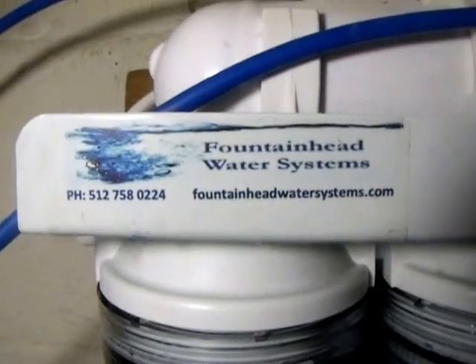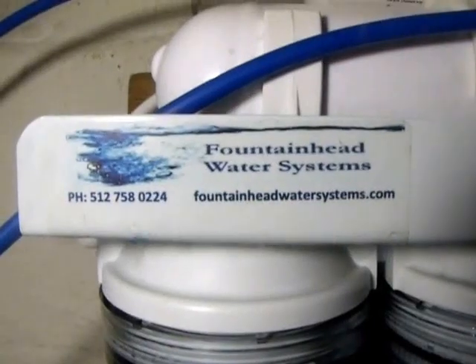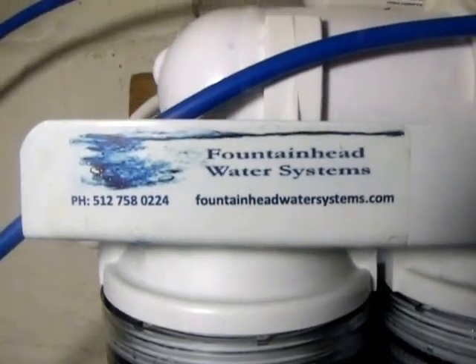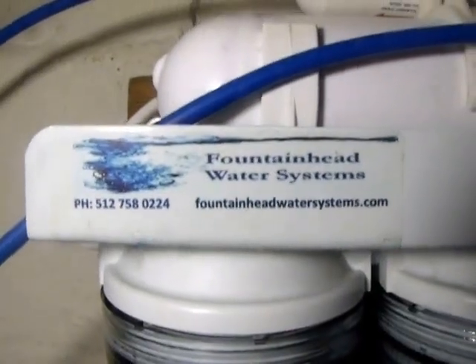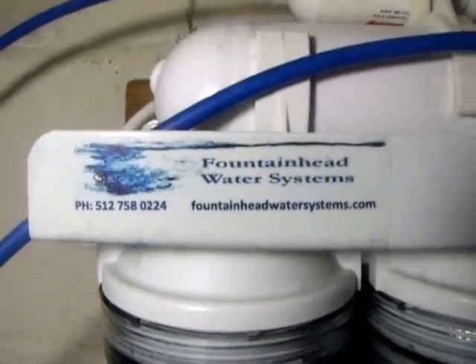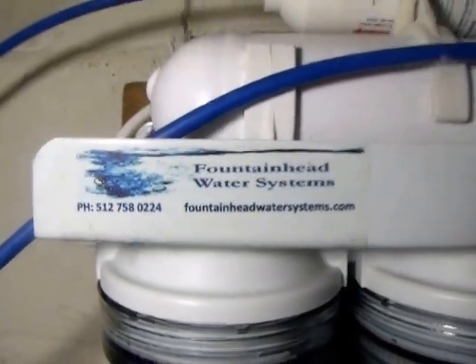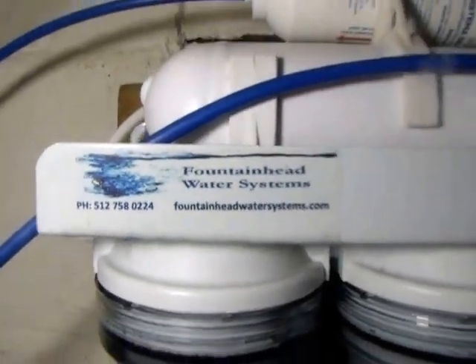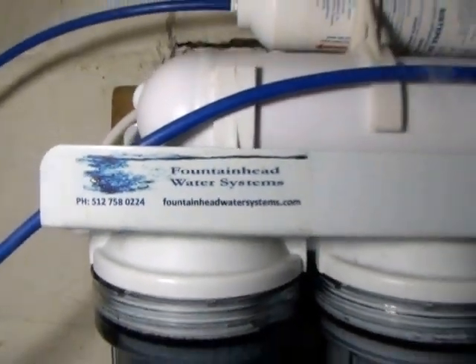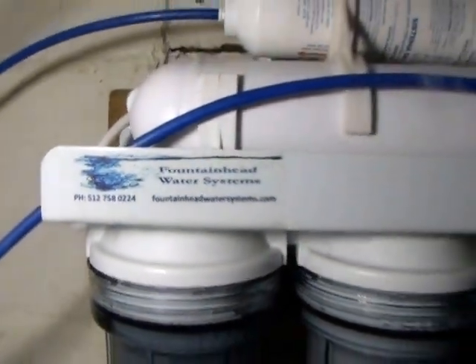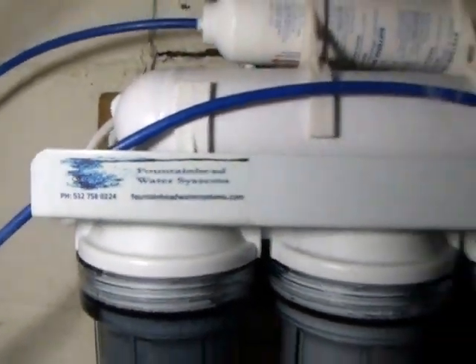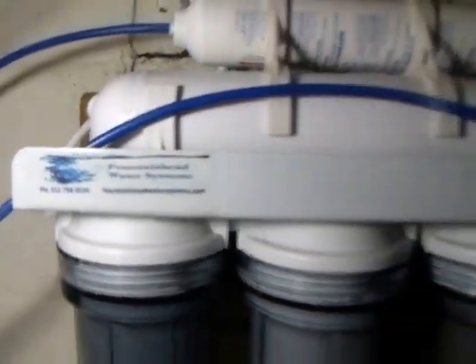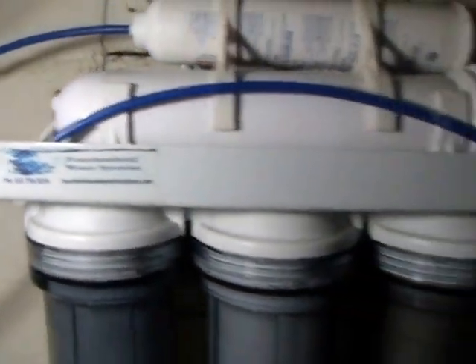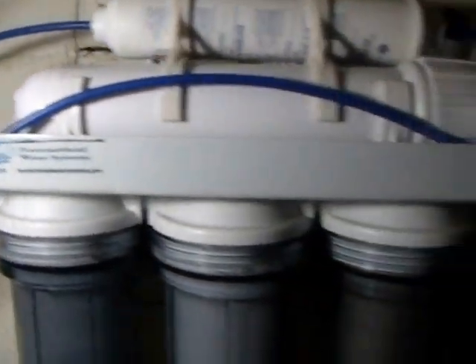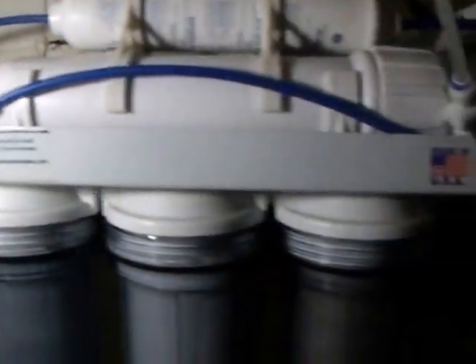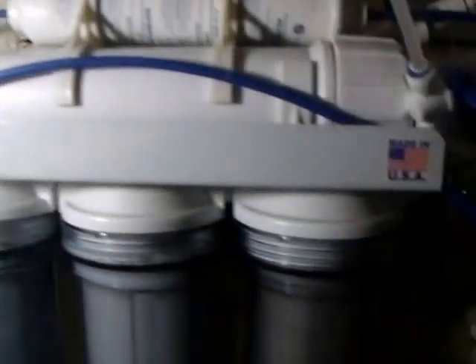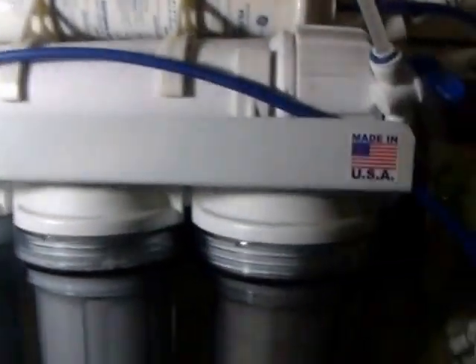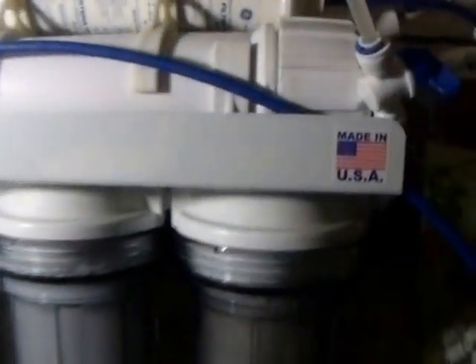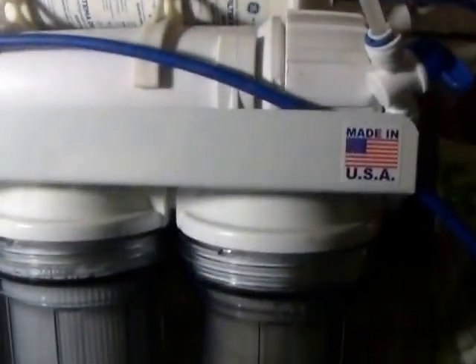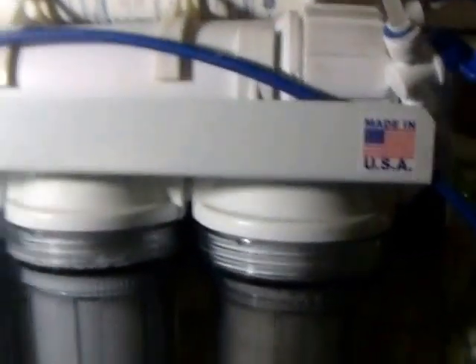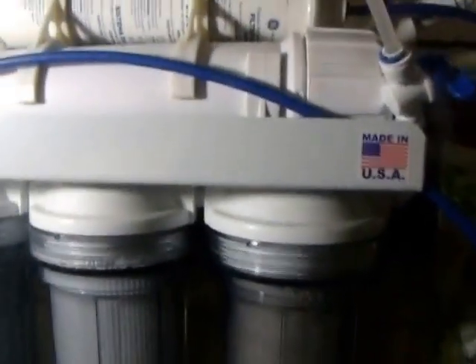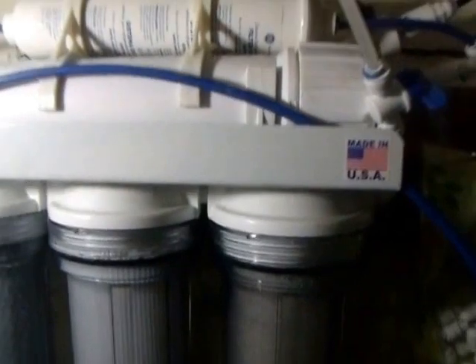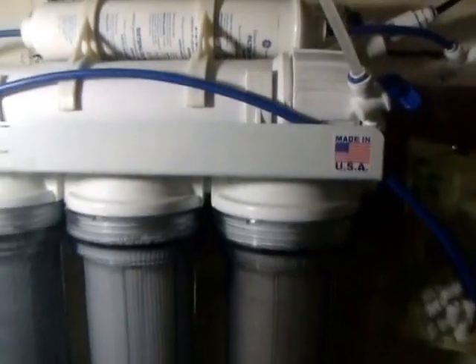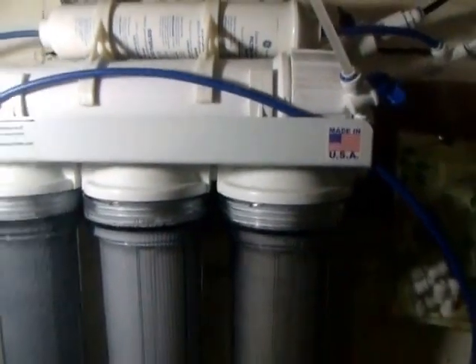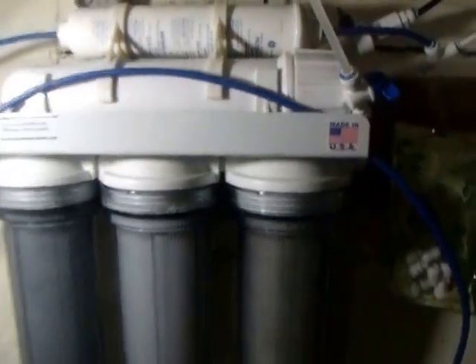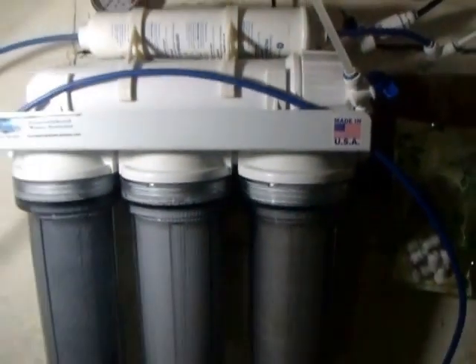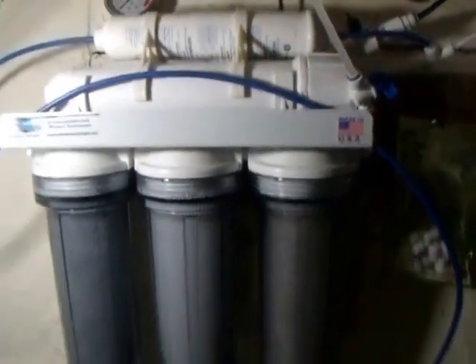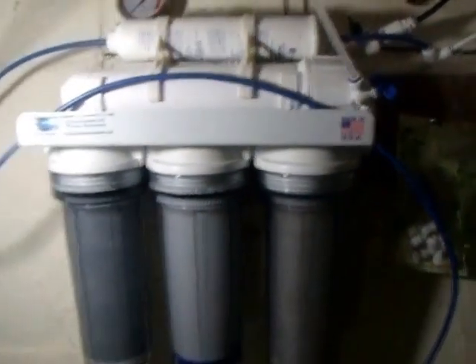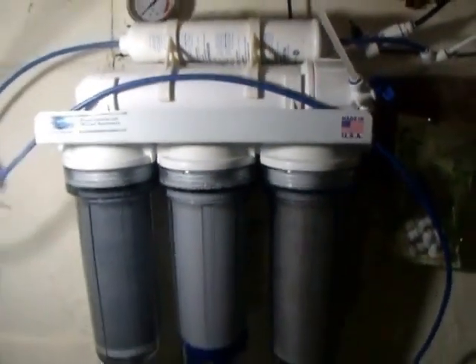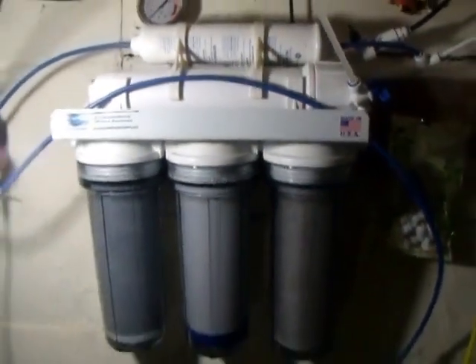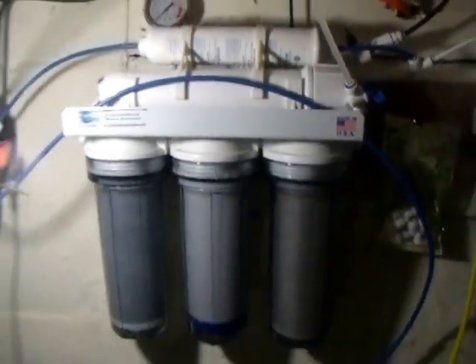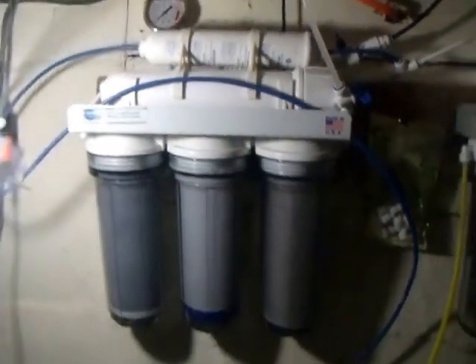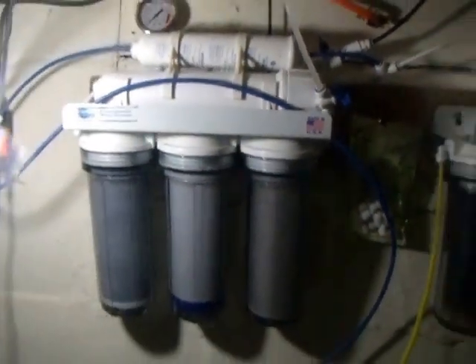This is John from Guardian Reef. We're doing an update review on the Fountainhead 150-gallon-a-day RODI system.